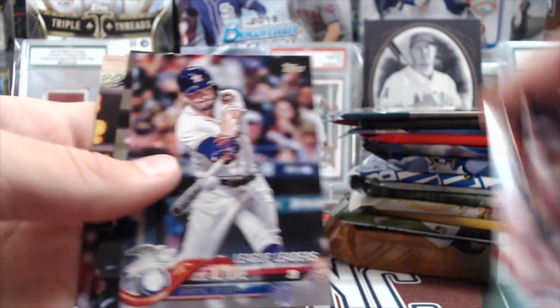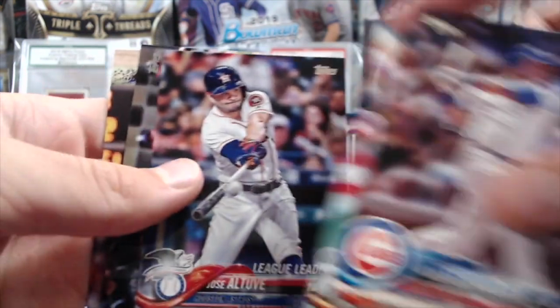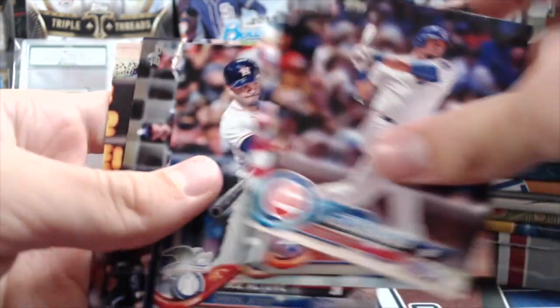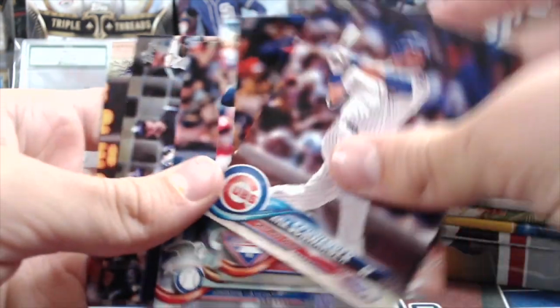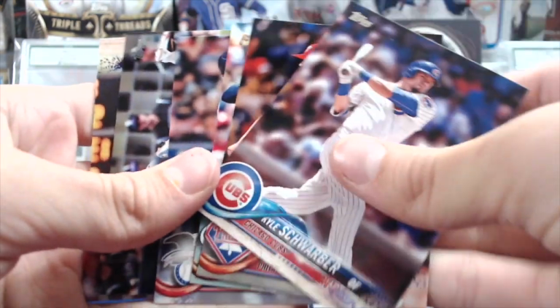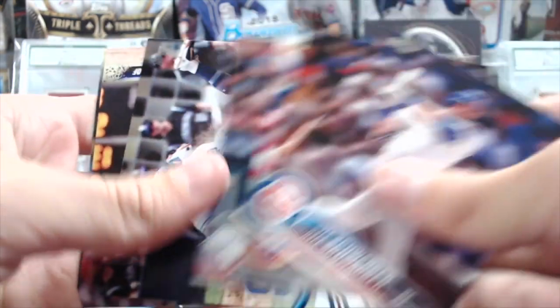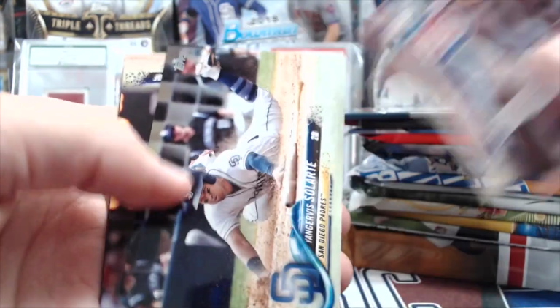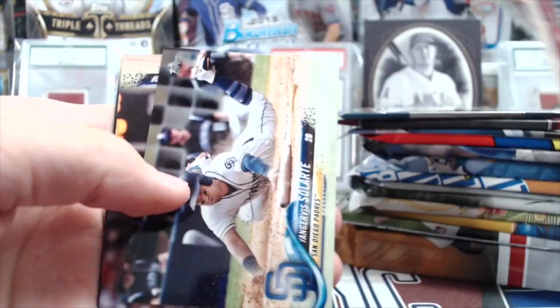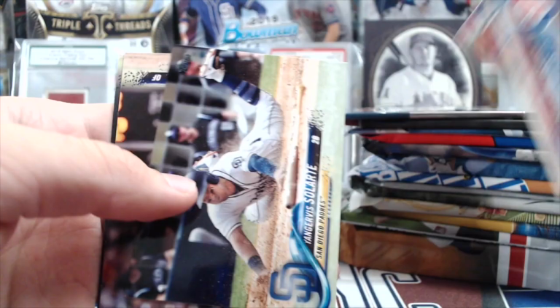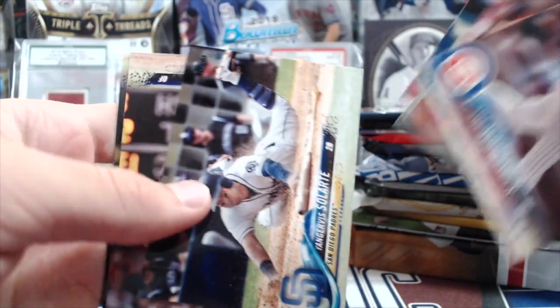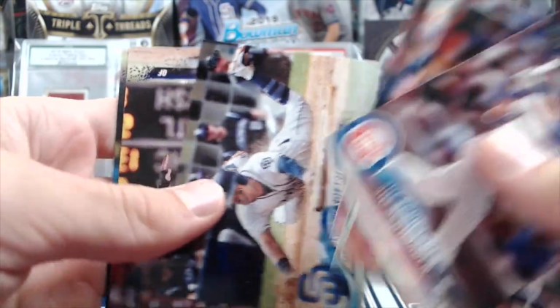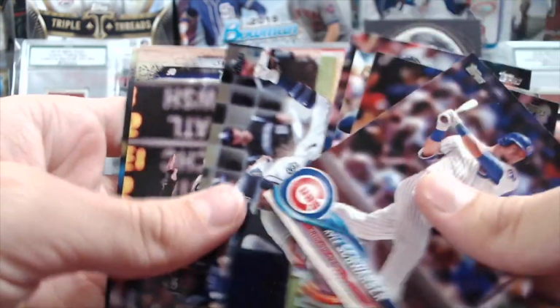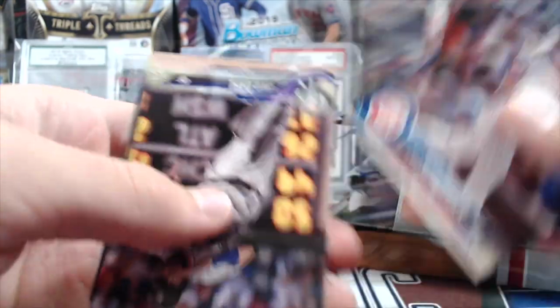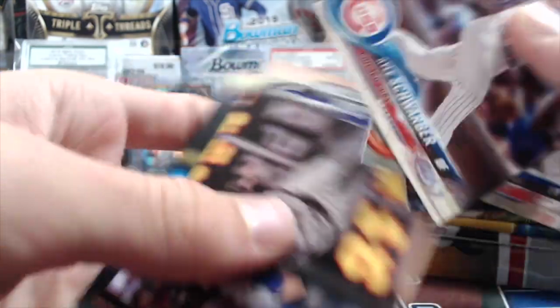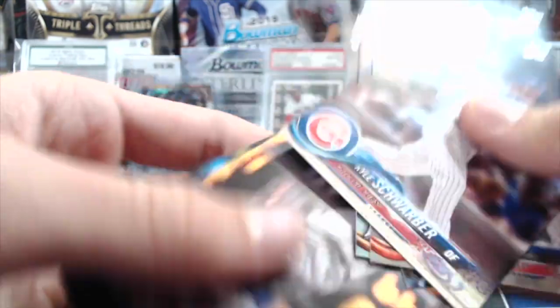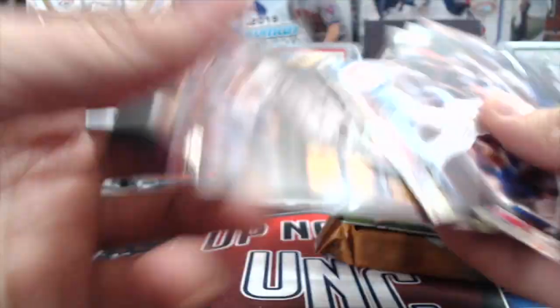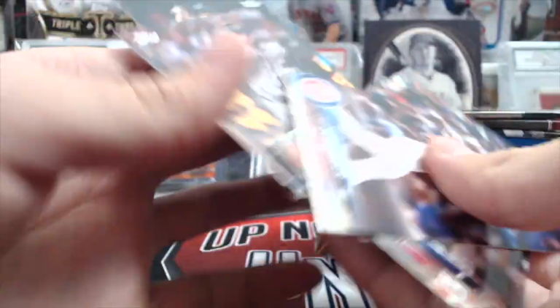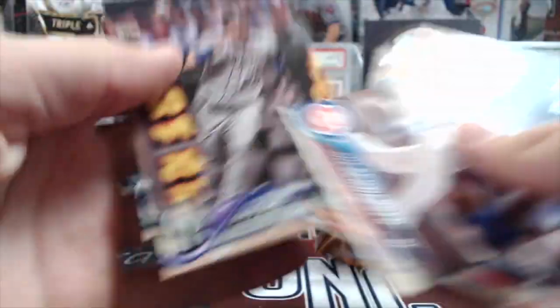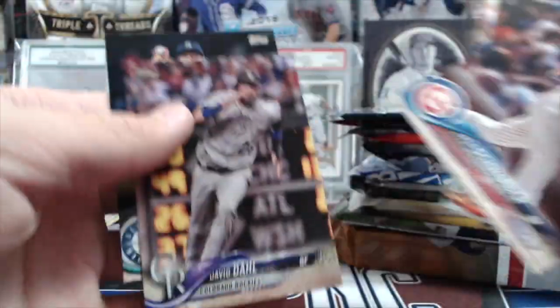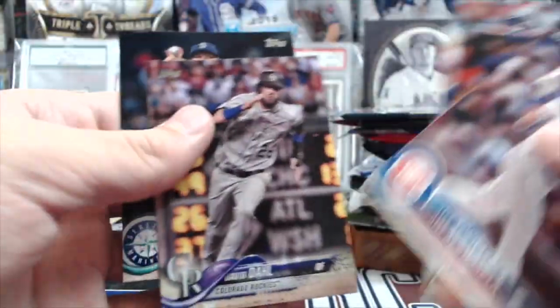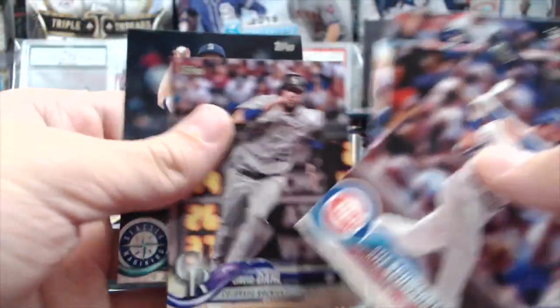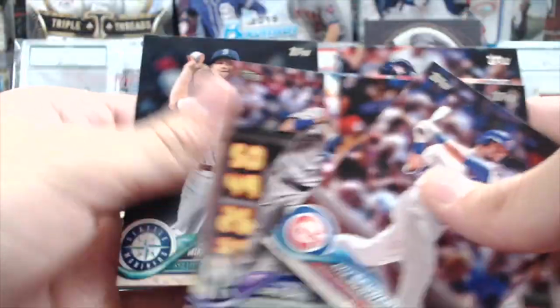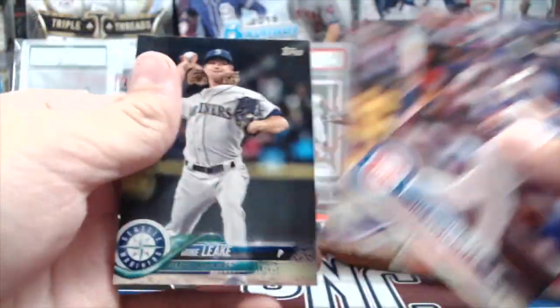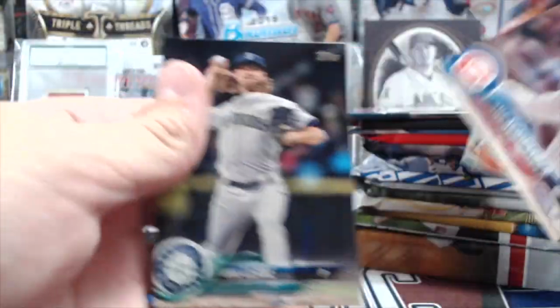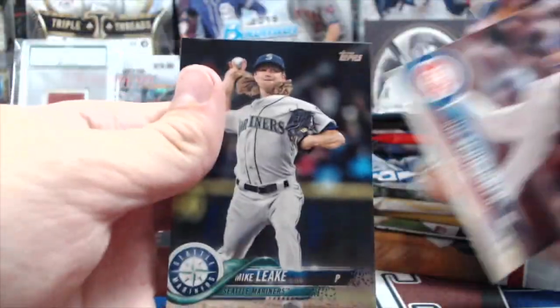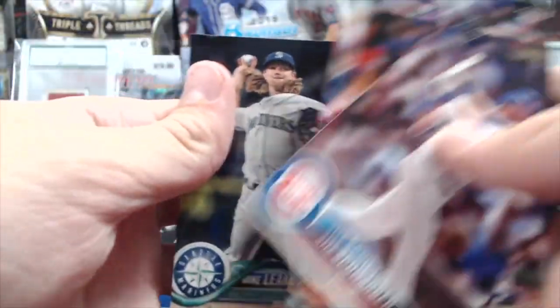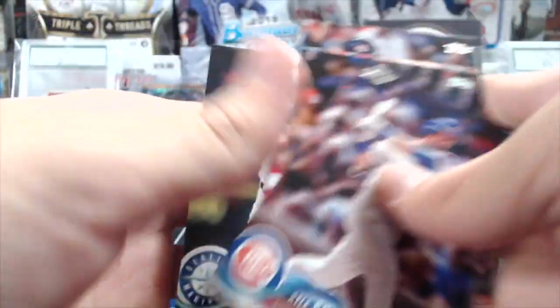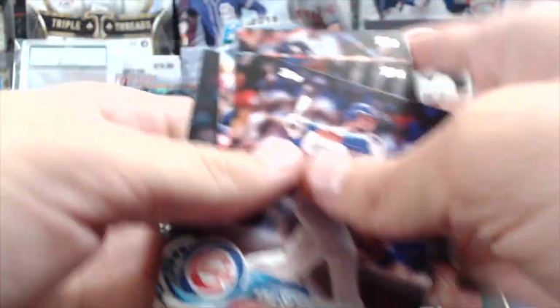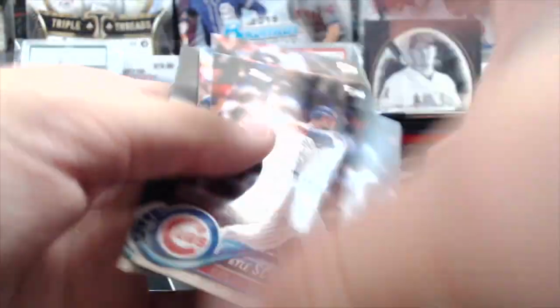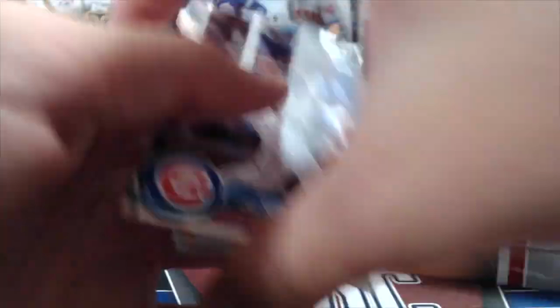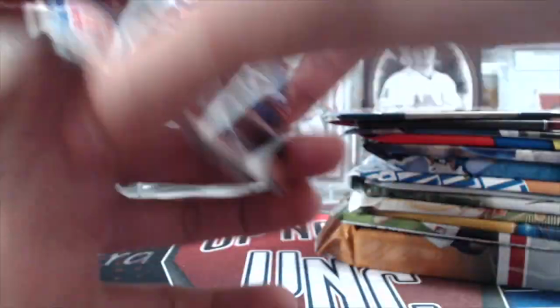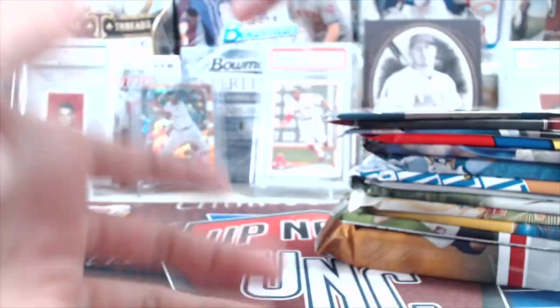The Fairfield box comes through. Salarte, David Dahl, and Mike Leak.